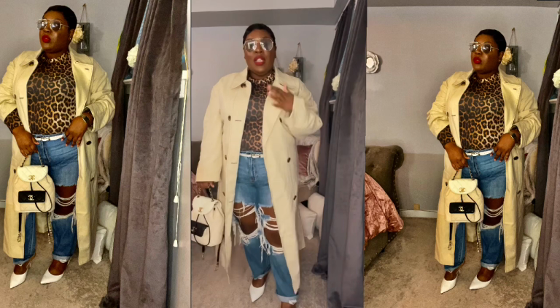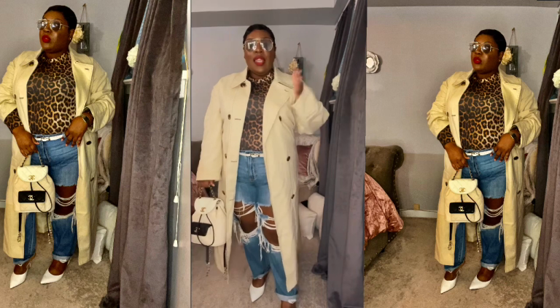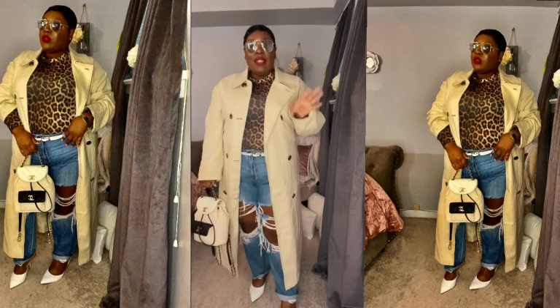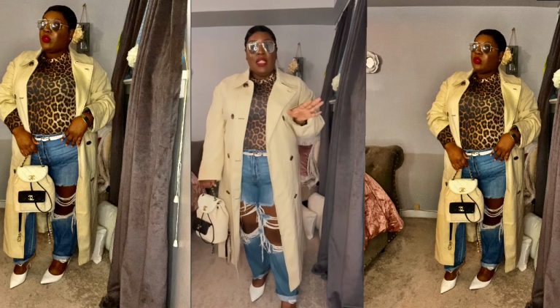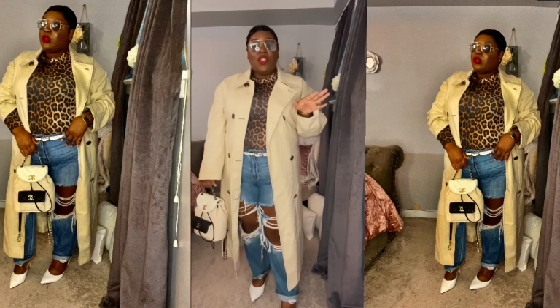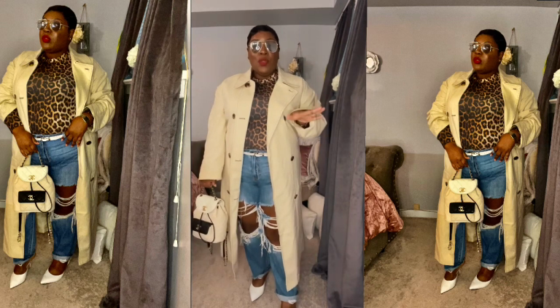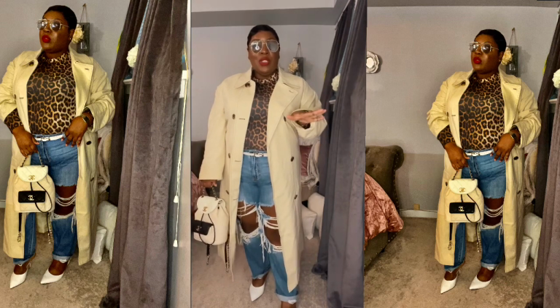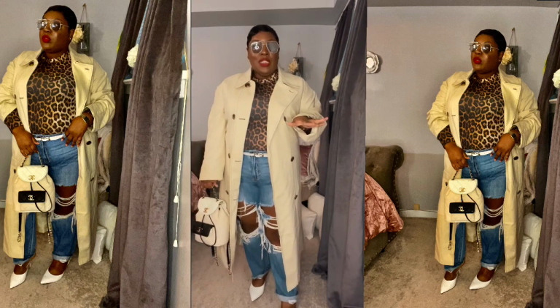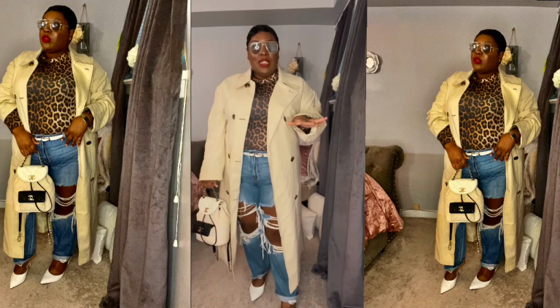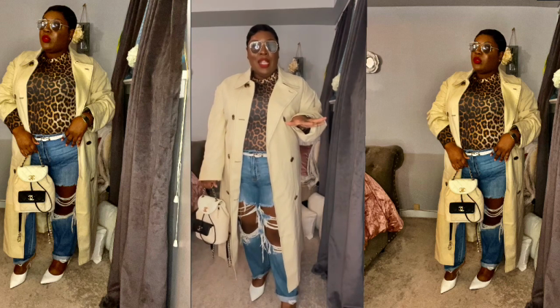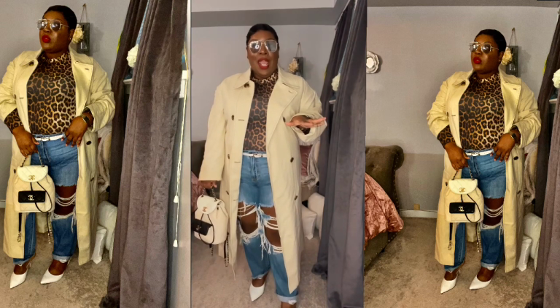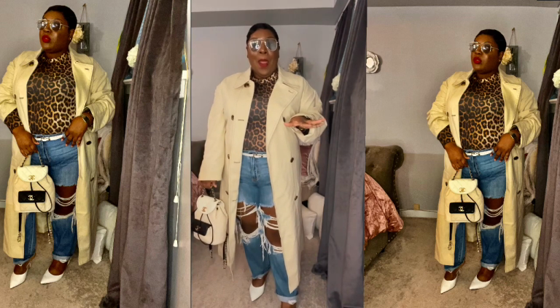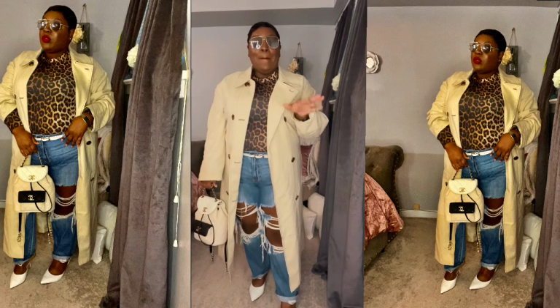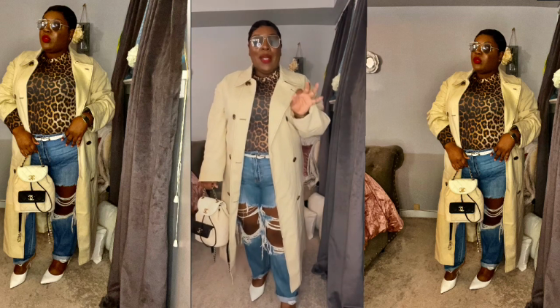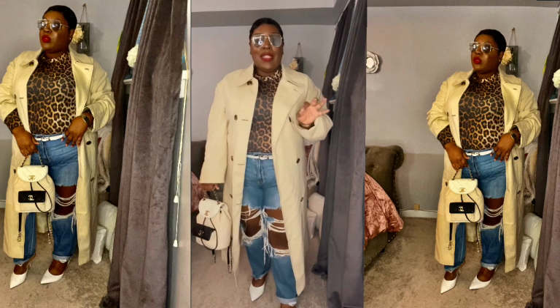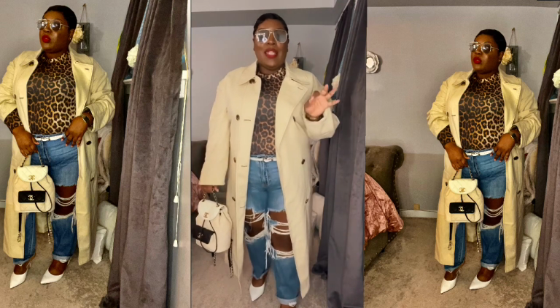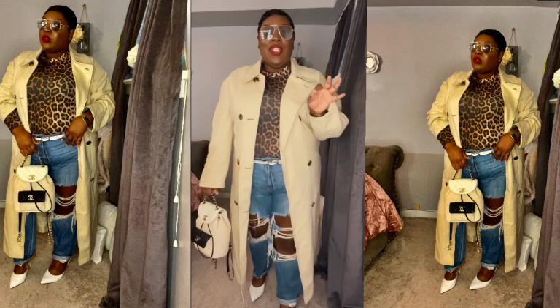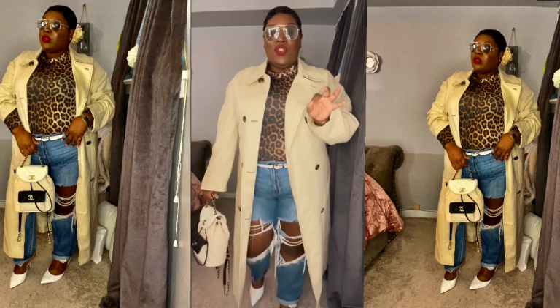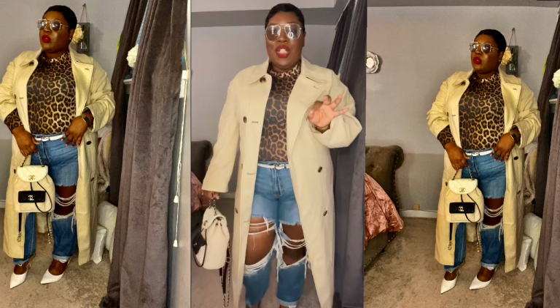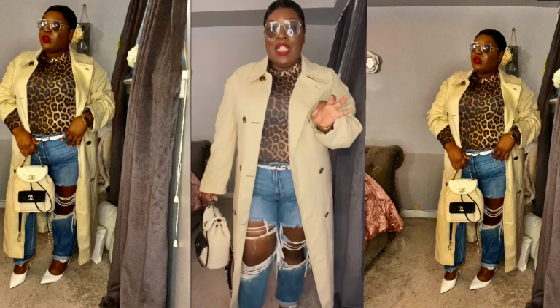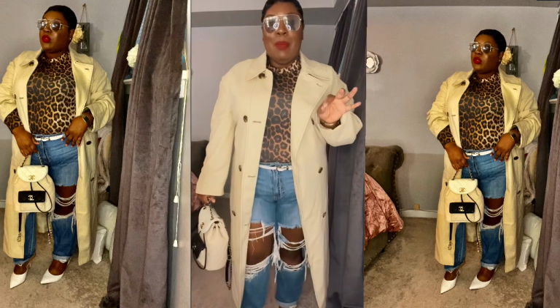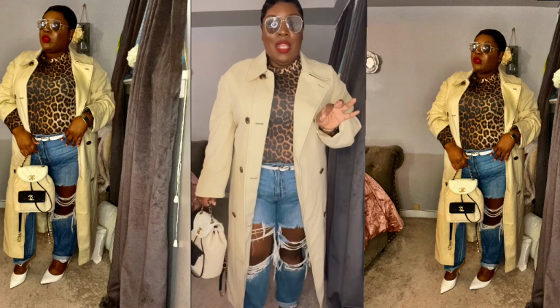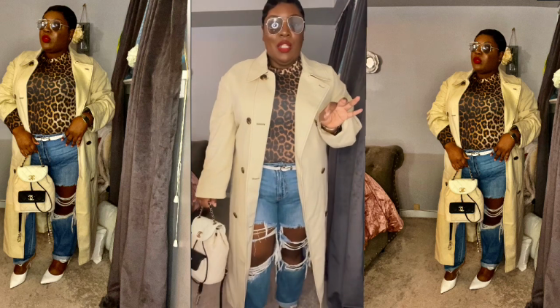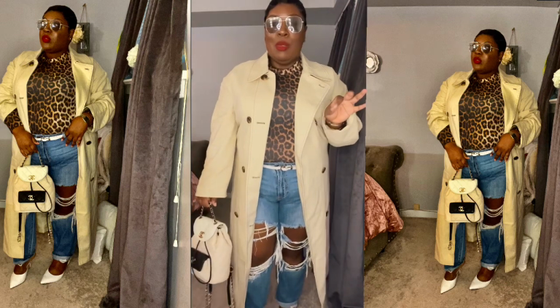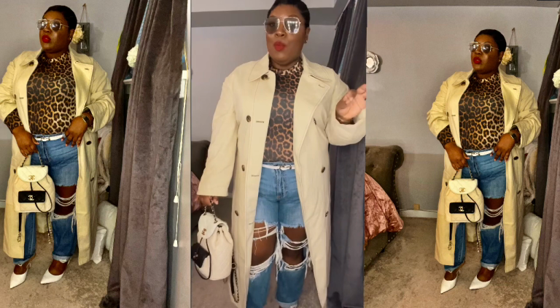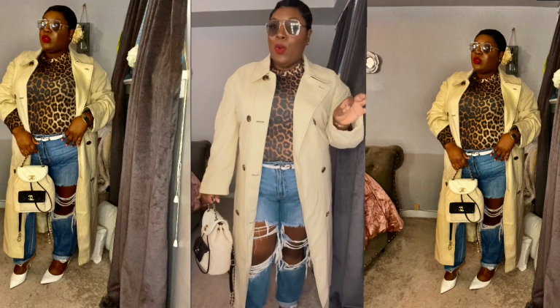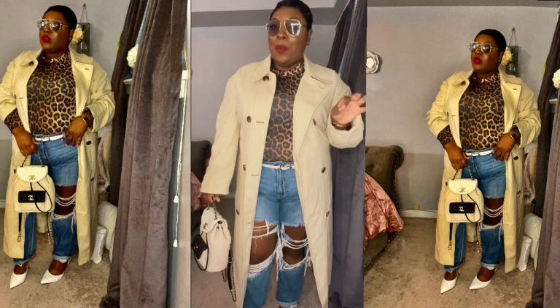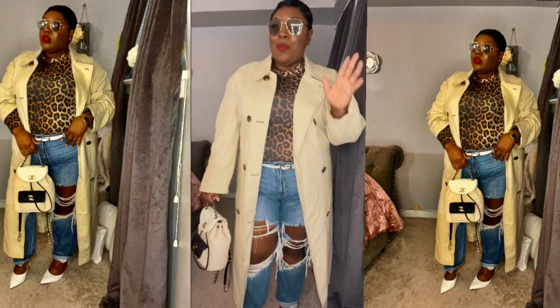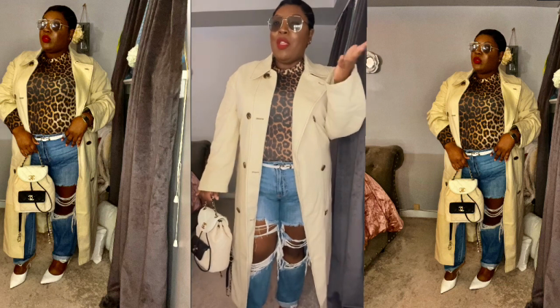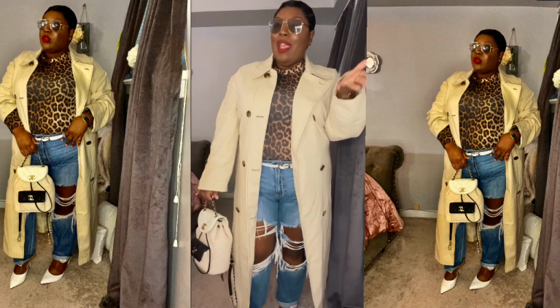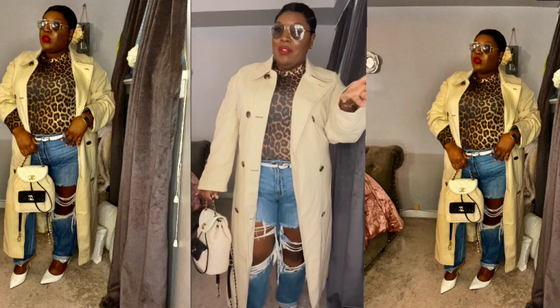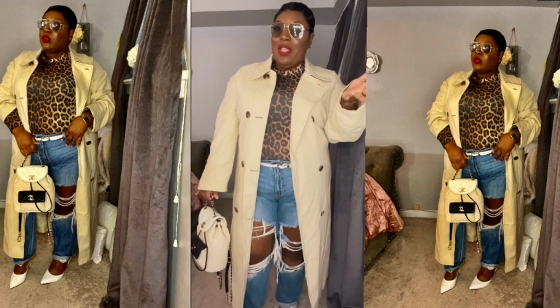This is a streetwear look but the trench is making it a little bit more elevated.